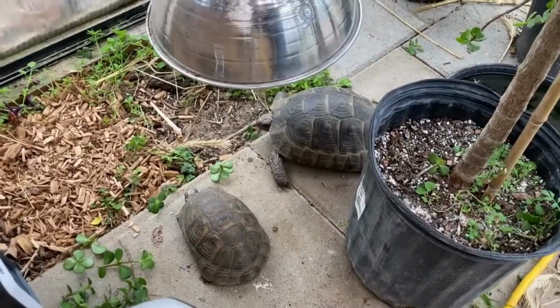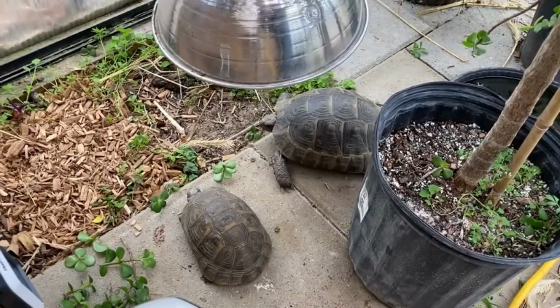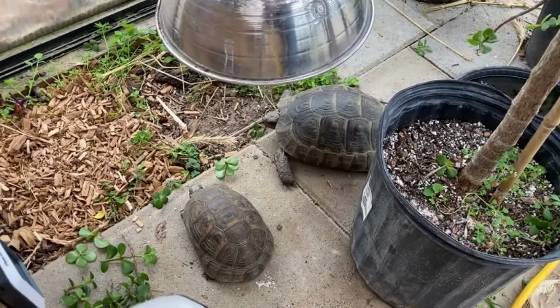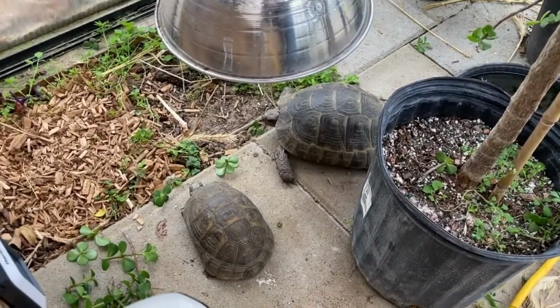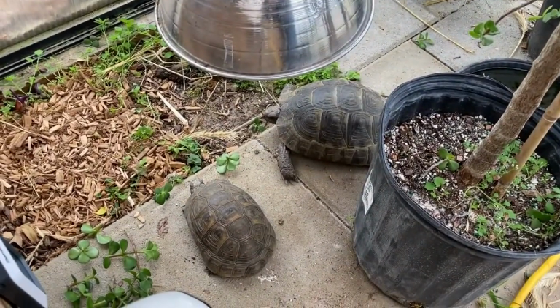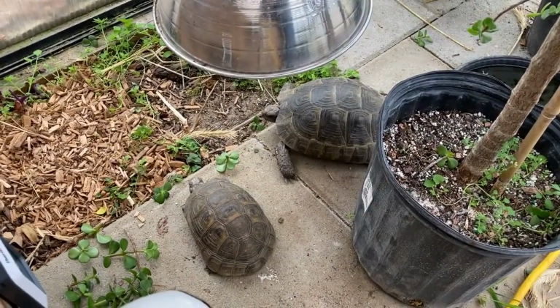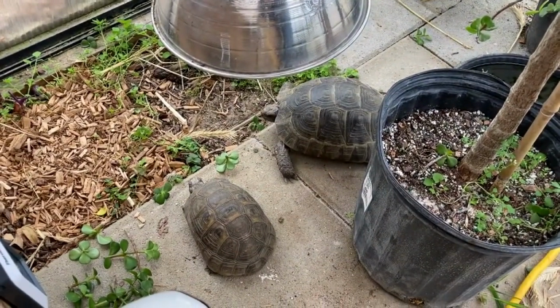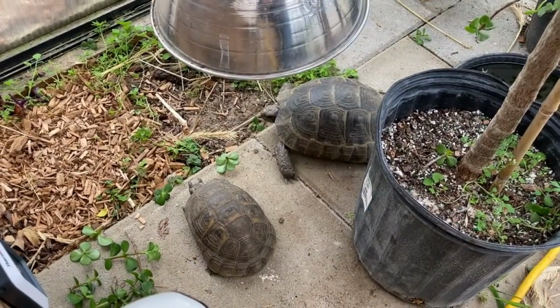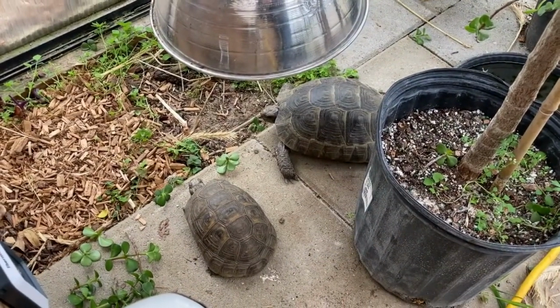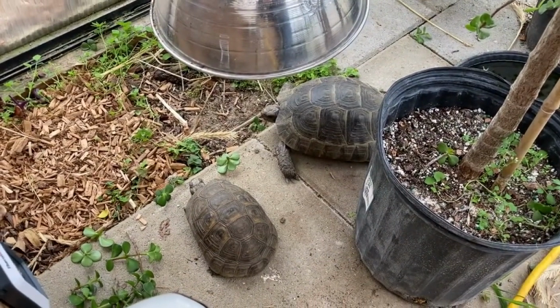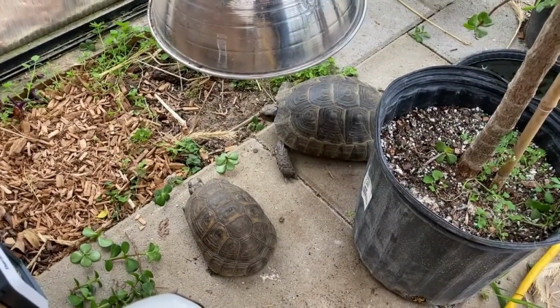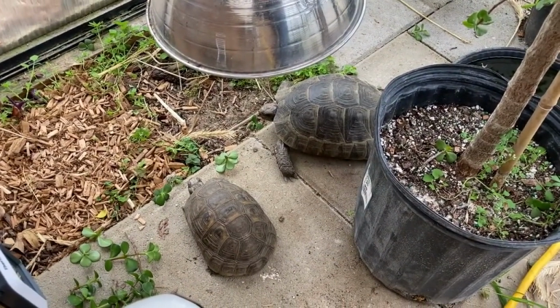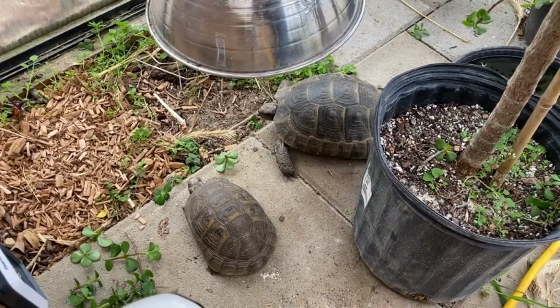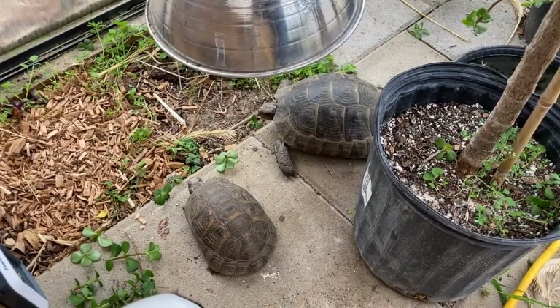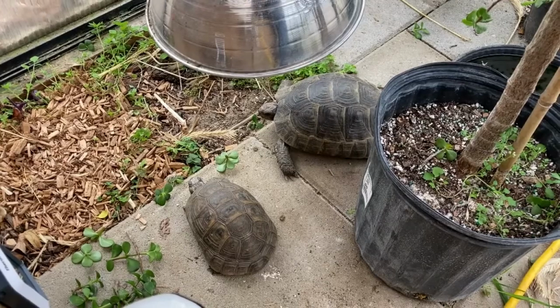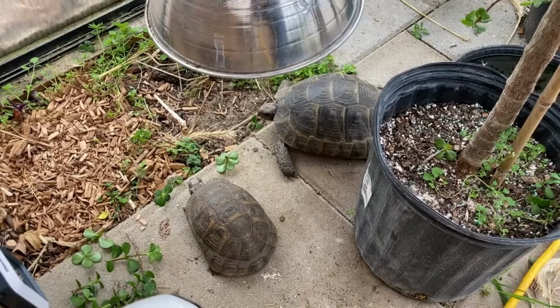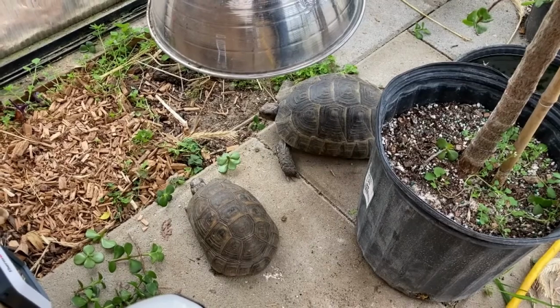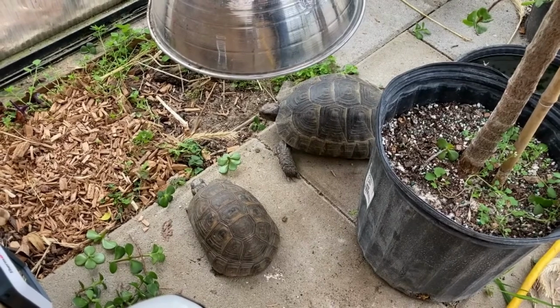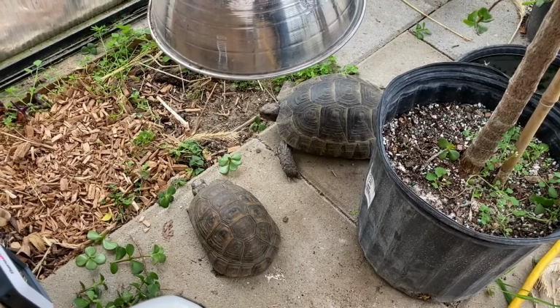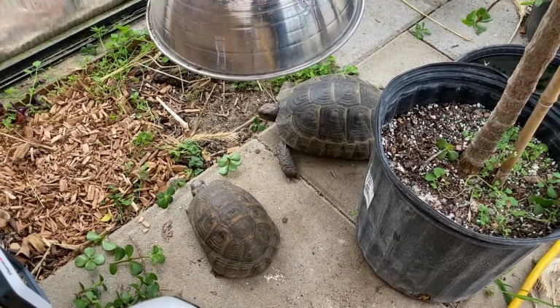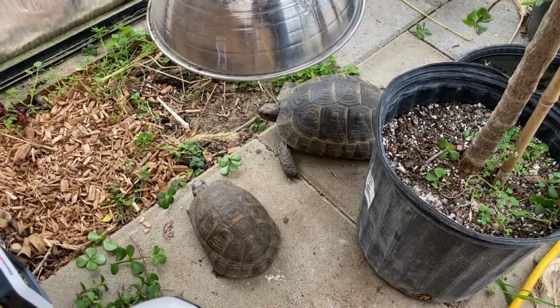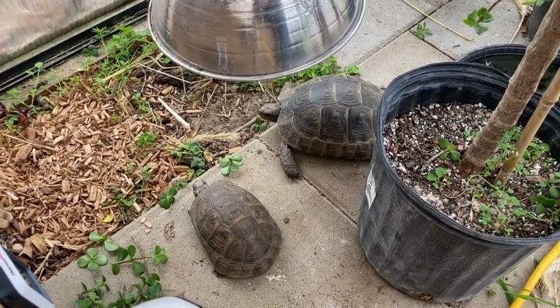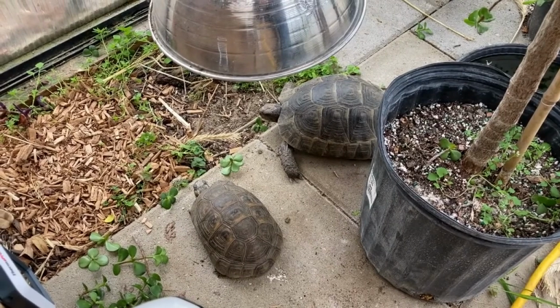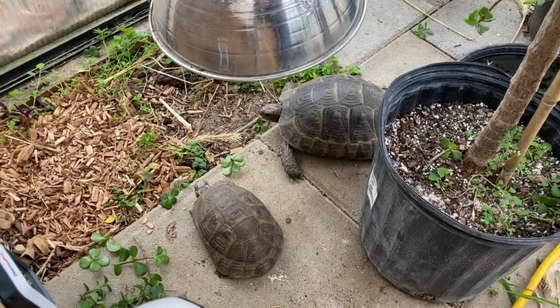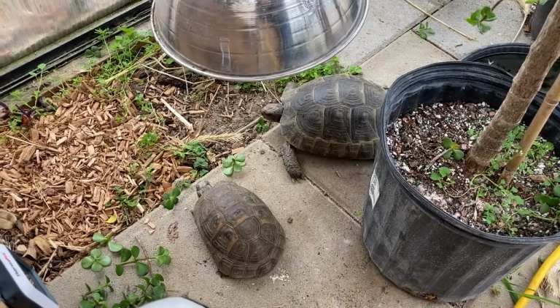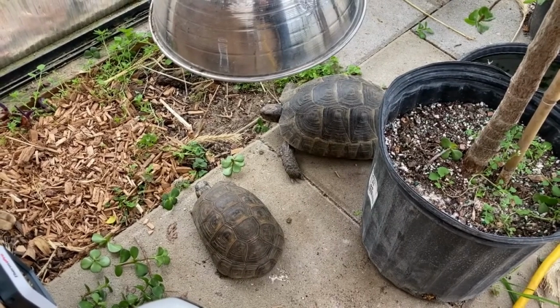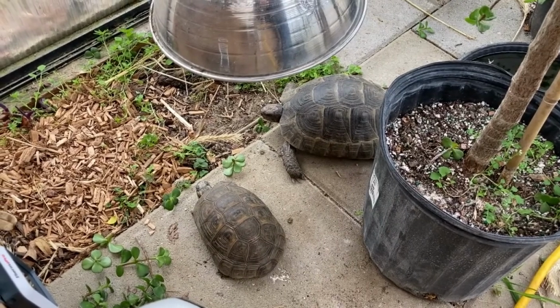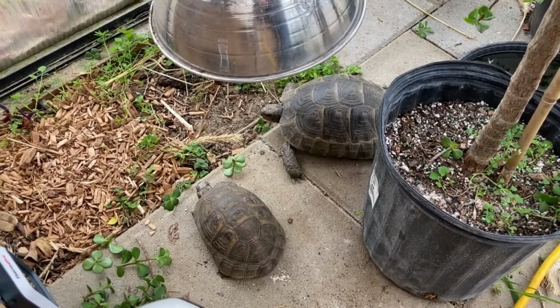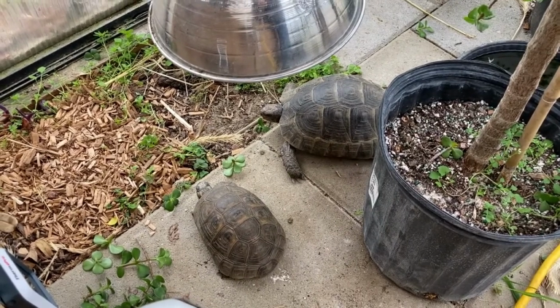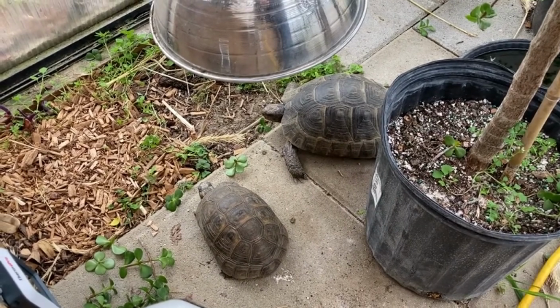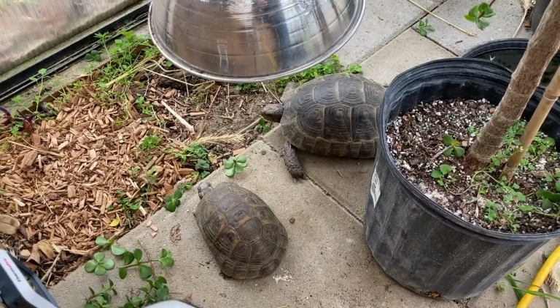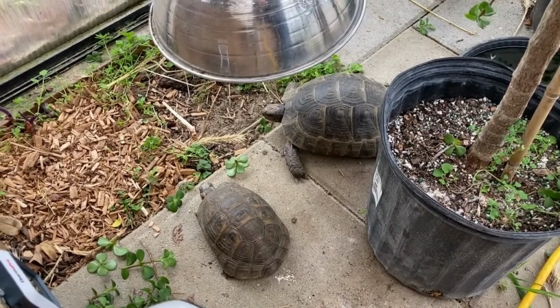A sure sign of spring coming is our Greek tortoises — they're out. They're done brumating and they're doing their thing.